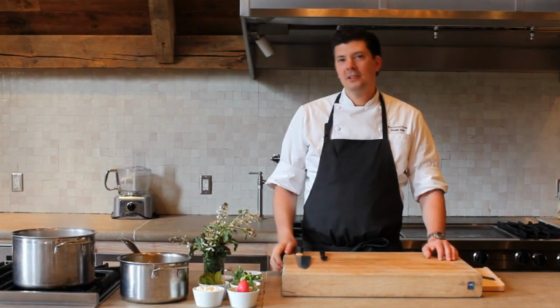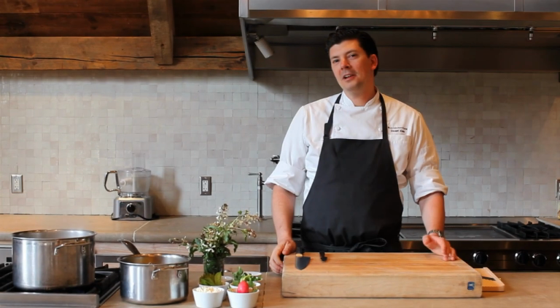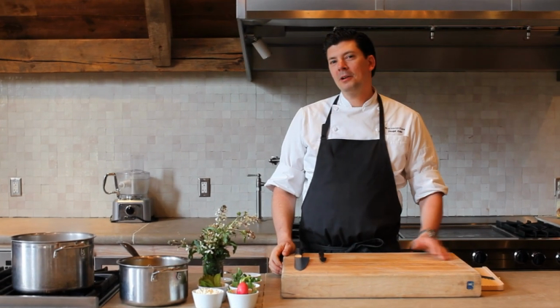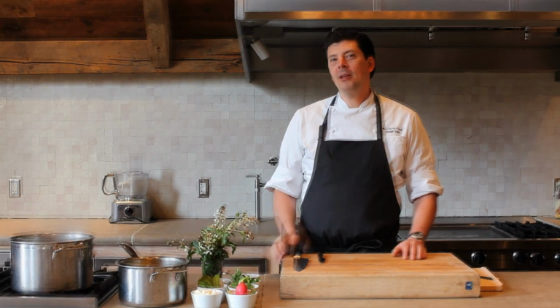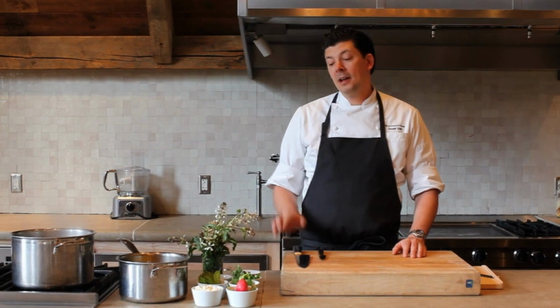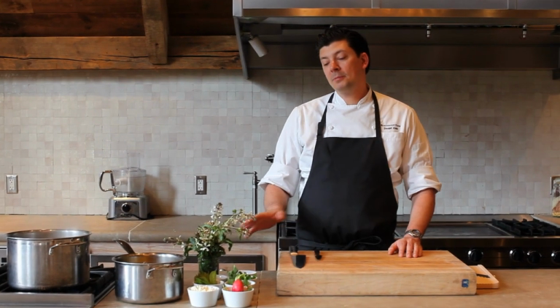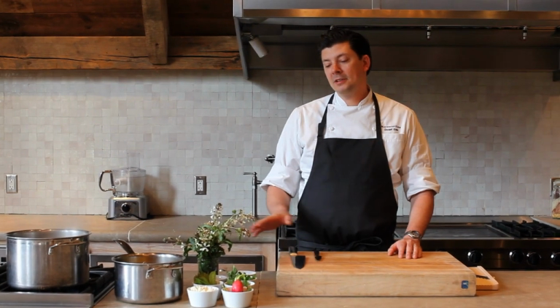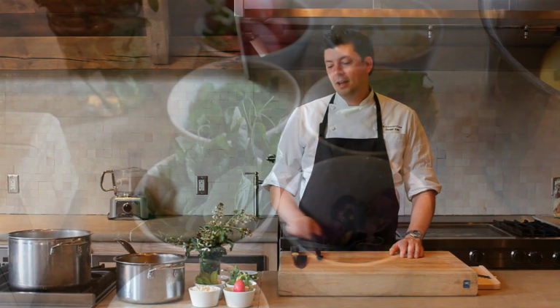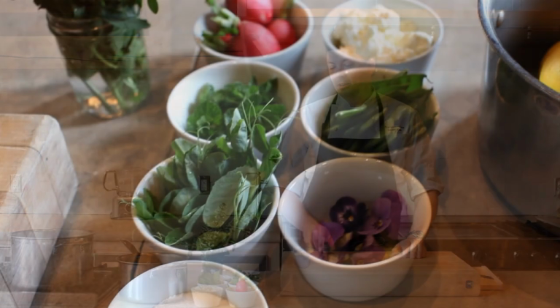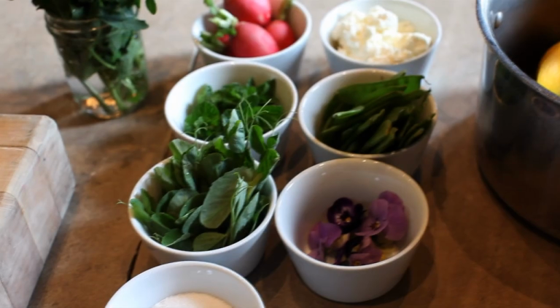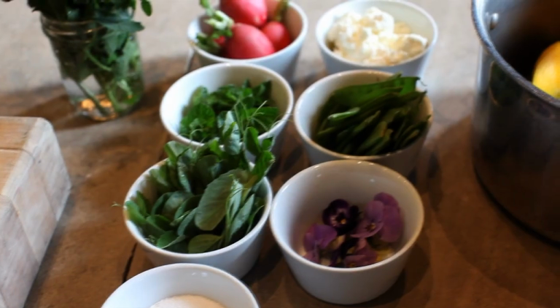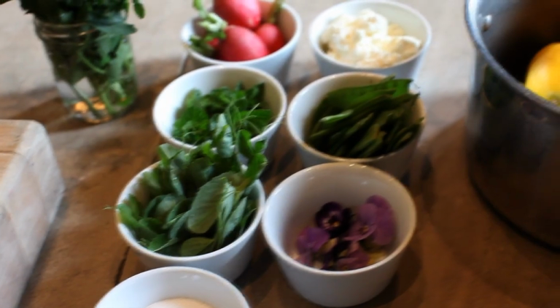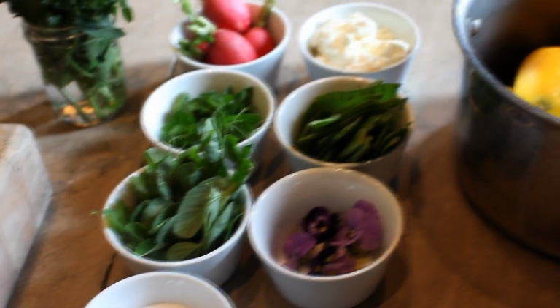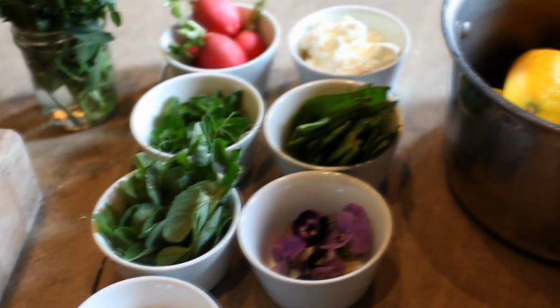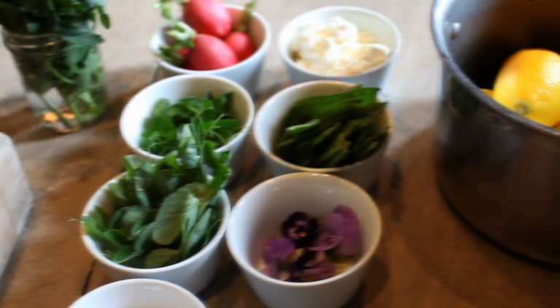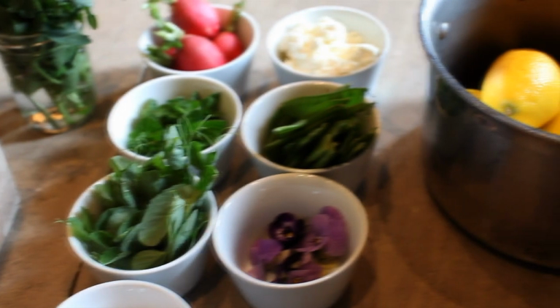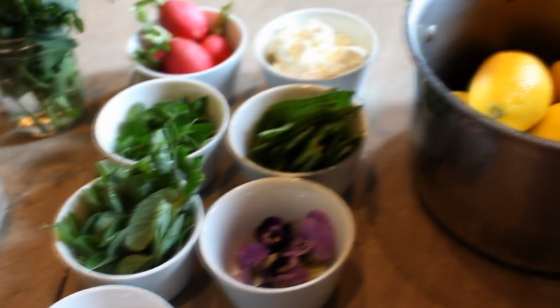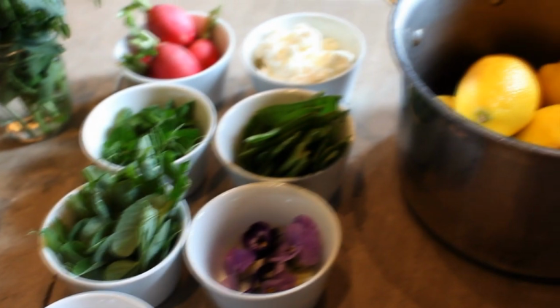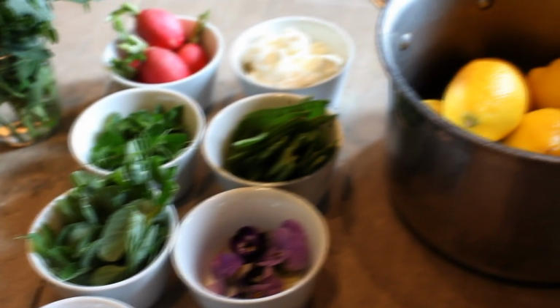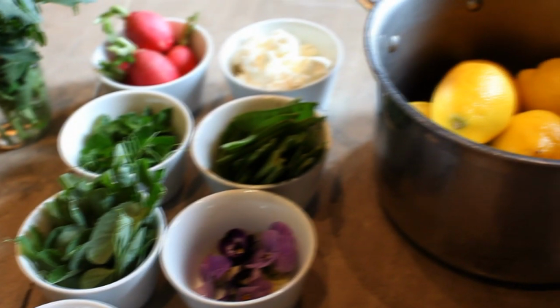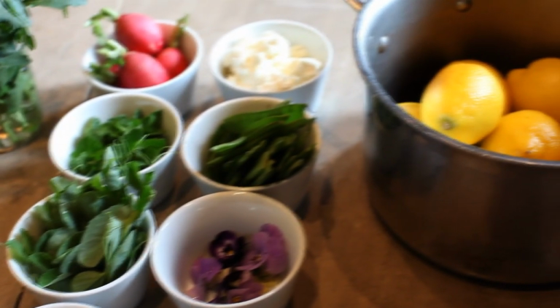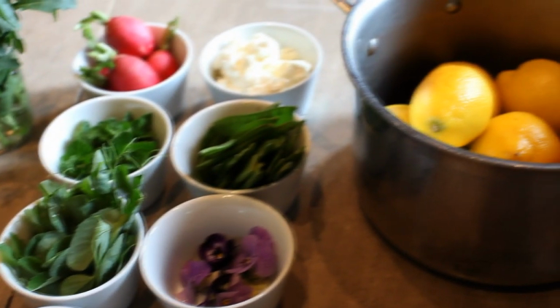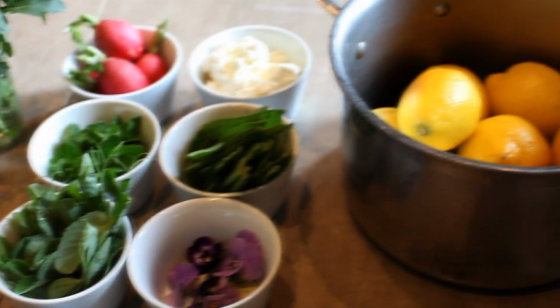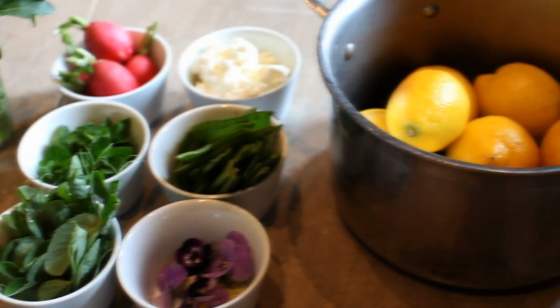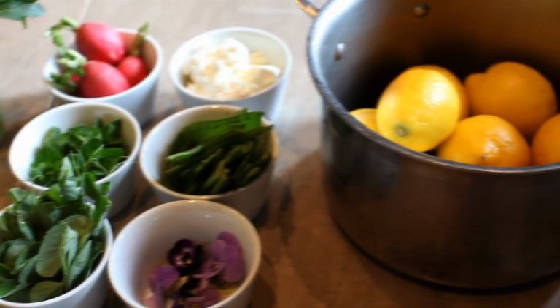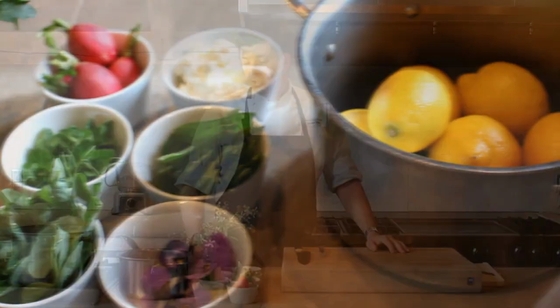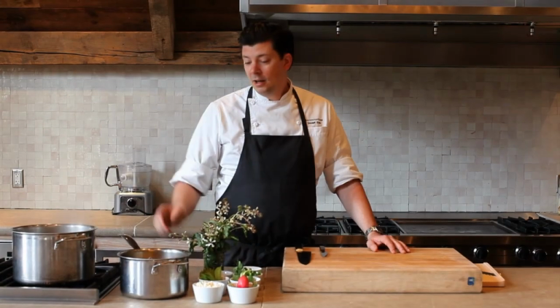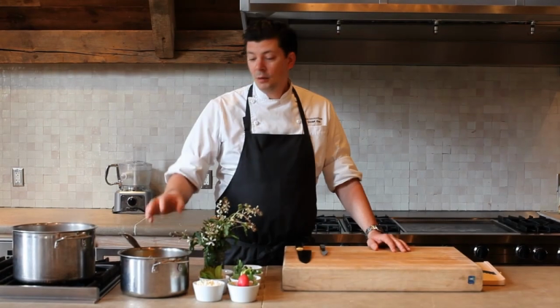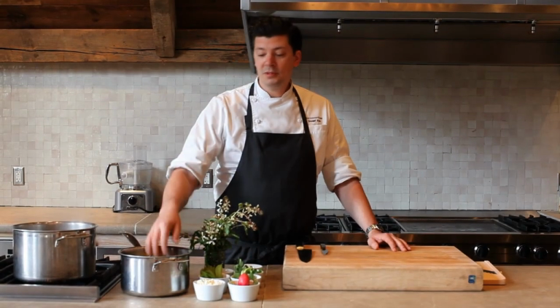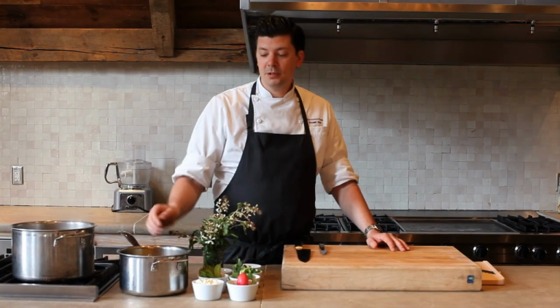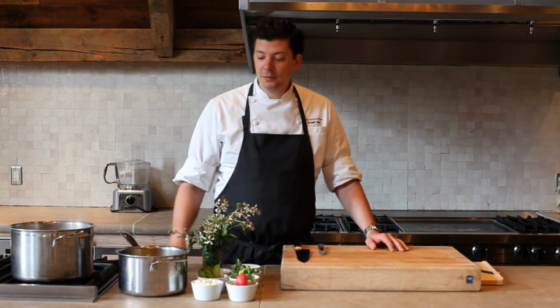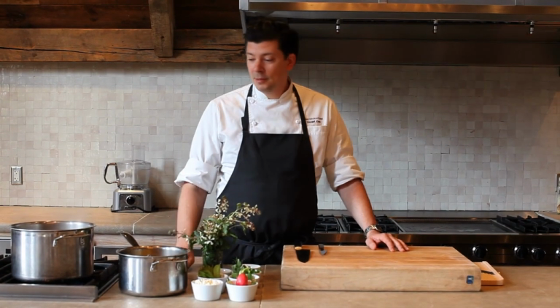Today we're going to make a nice spring salad of peas, mint, radishes, and brevi cheese with some preserved lemons.